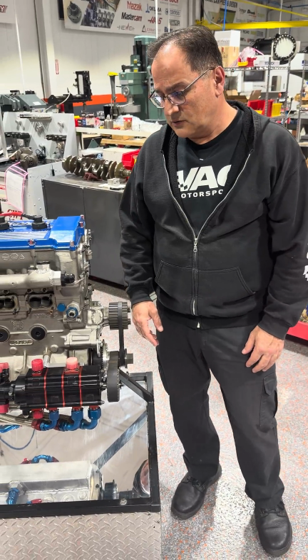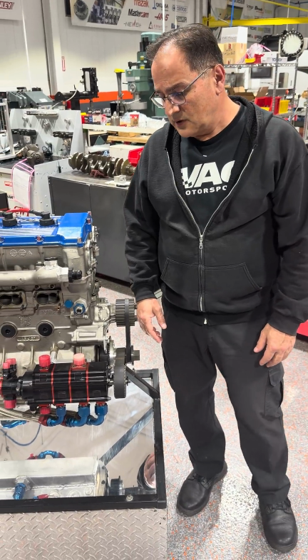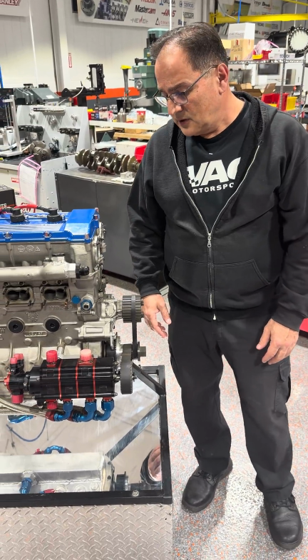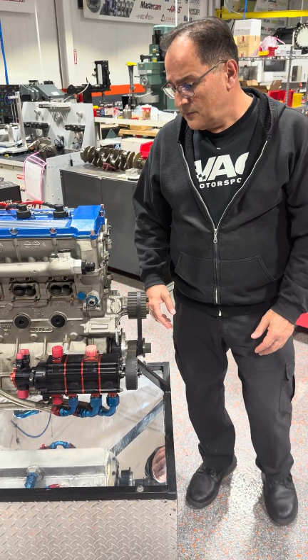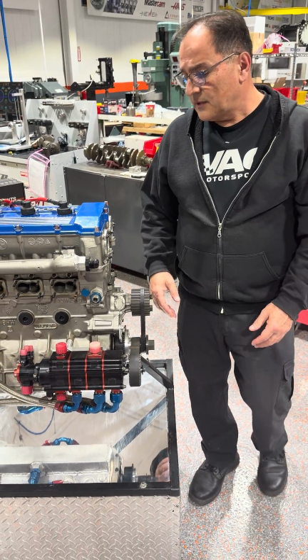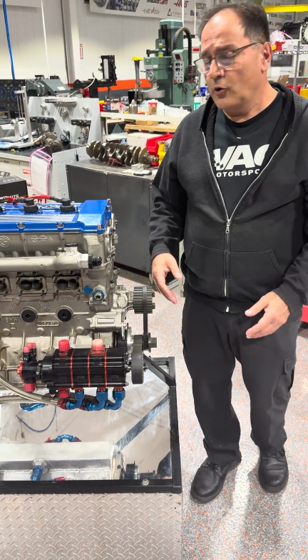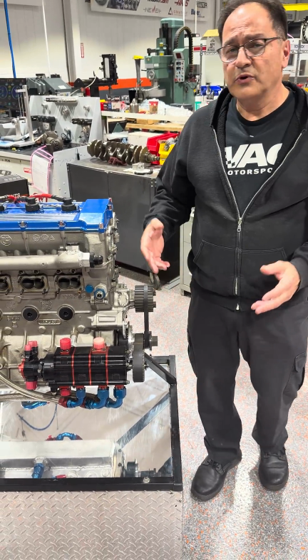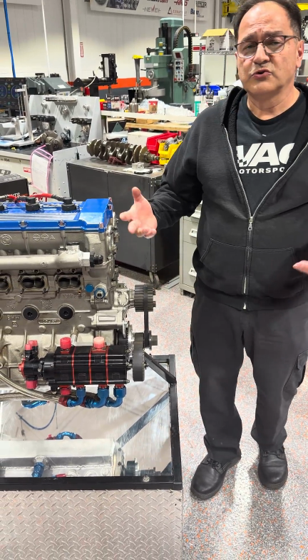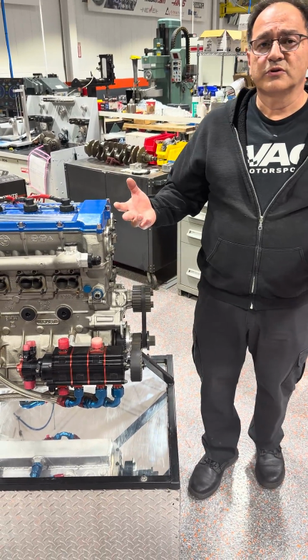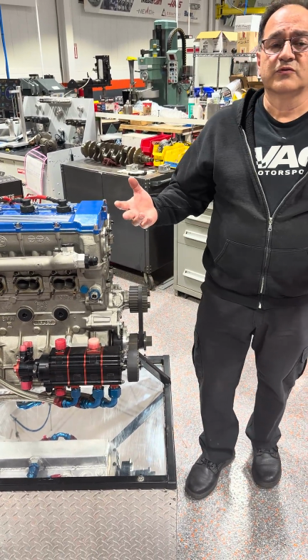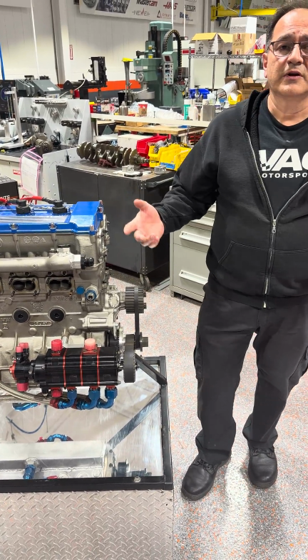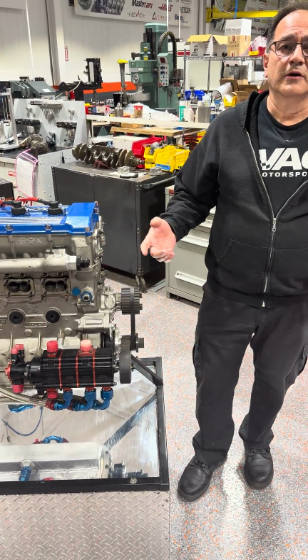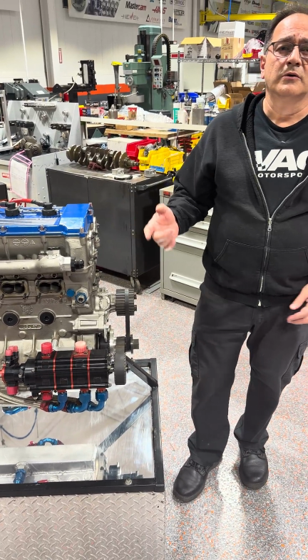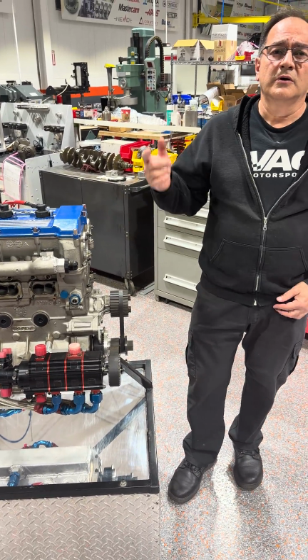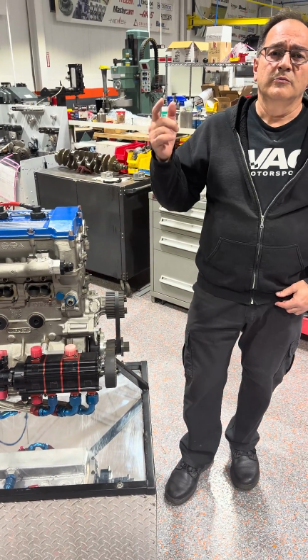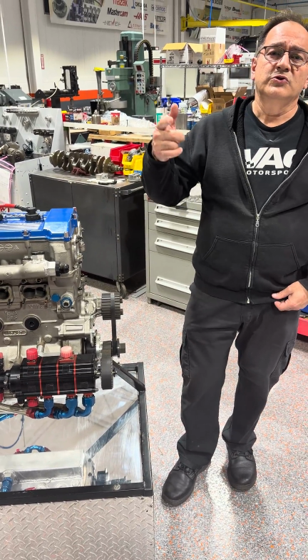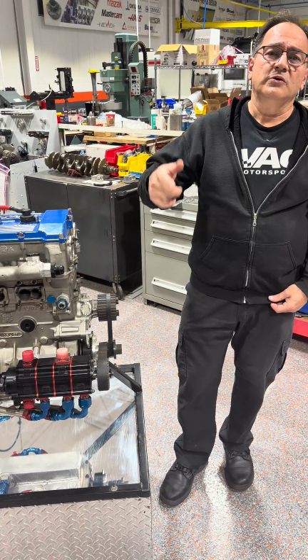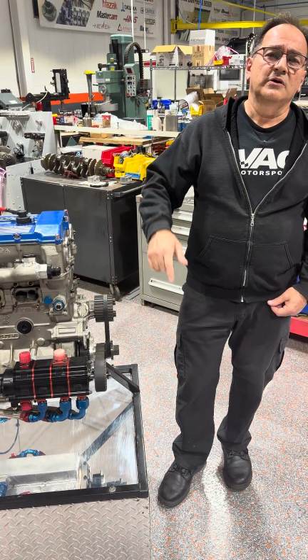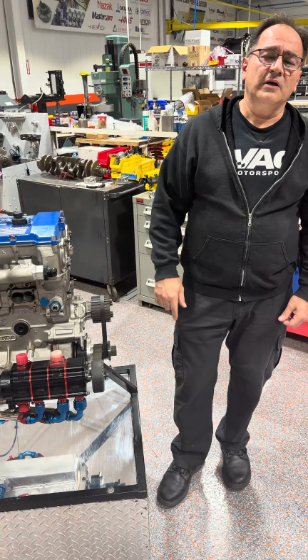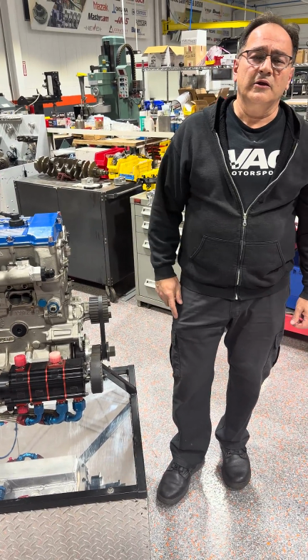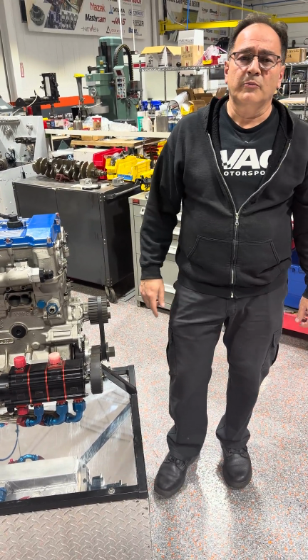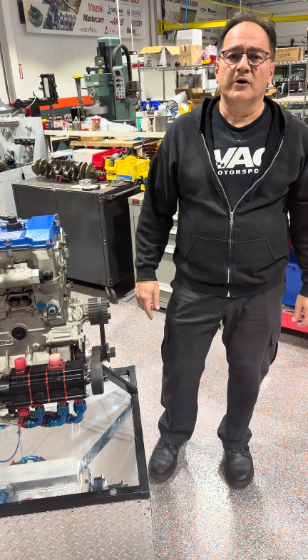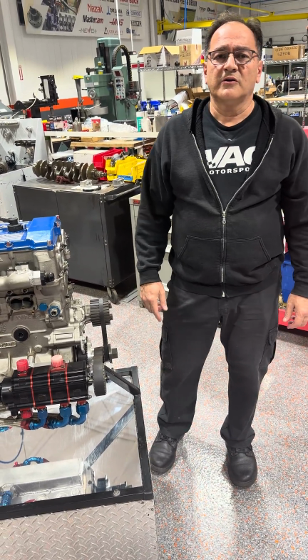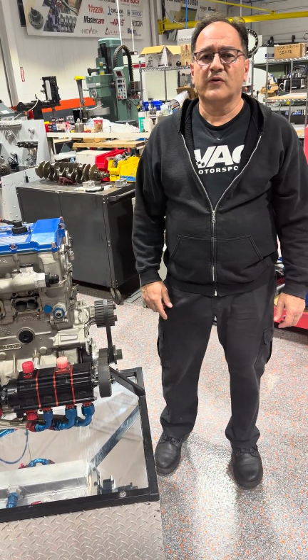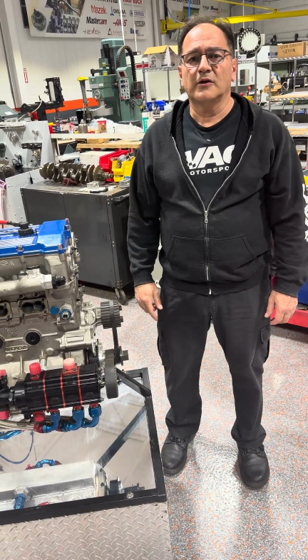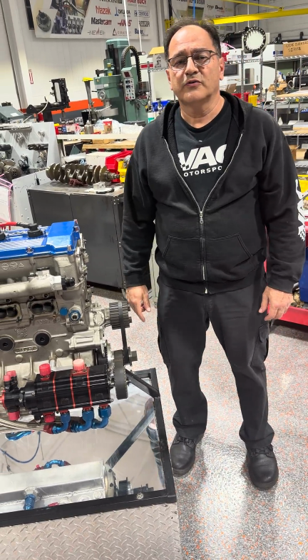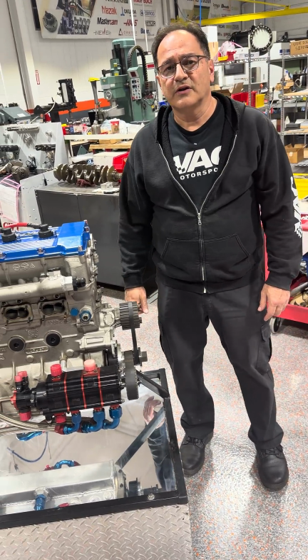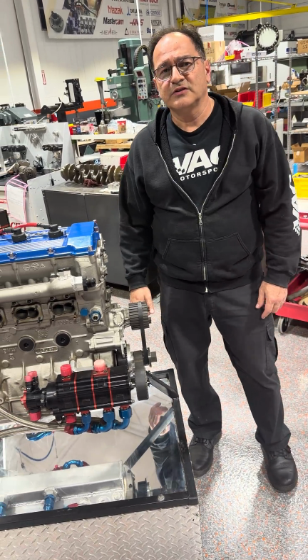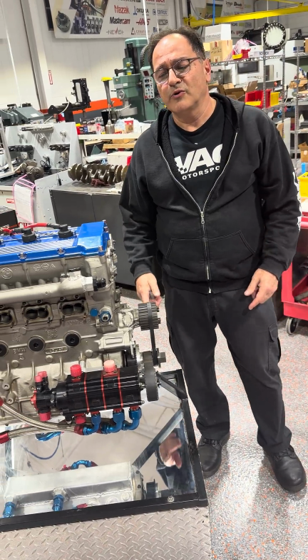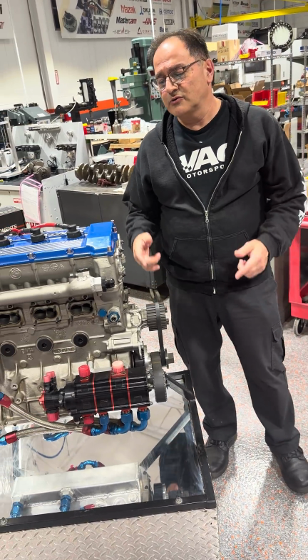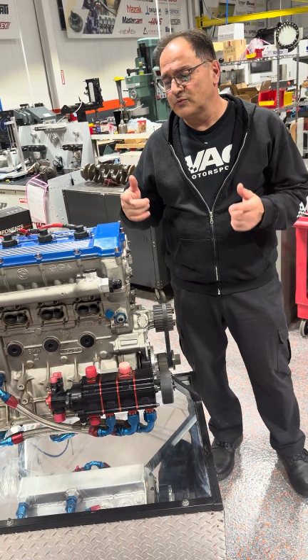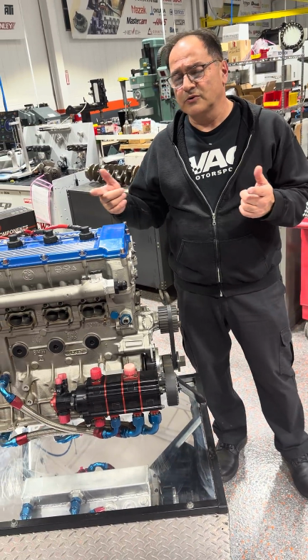I hope you enjoyed this video. Be sure to hit that like button and follow VAC Motorsports.